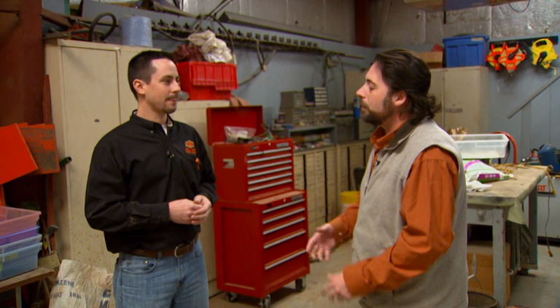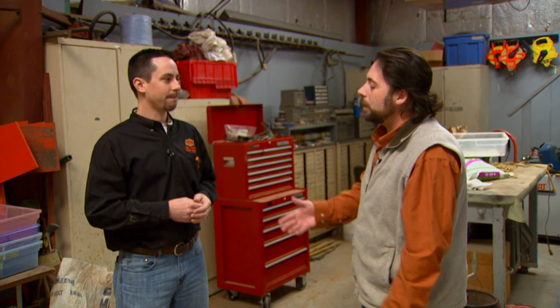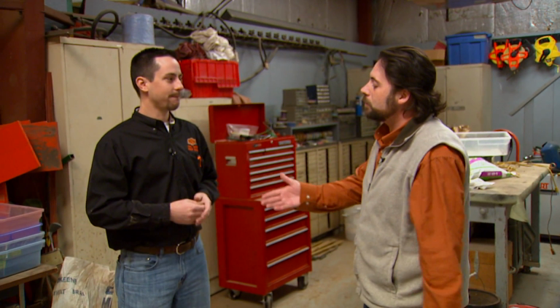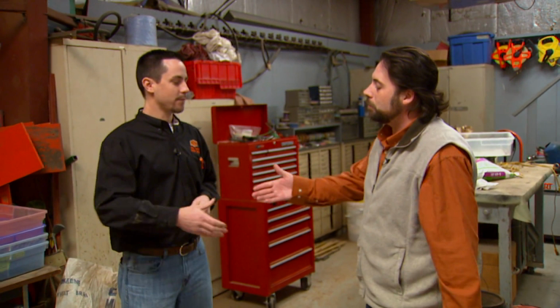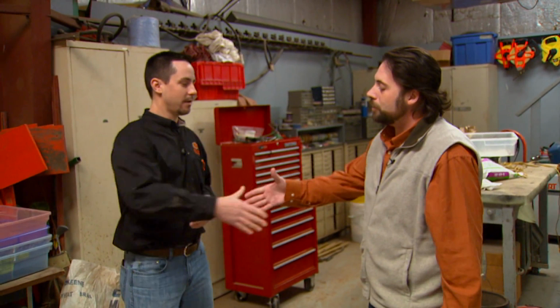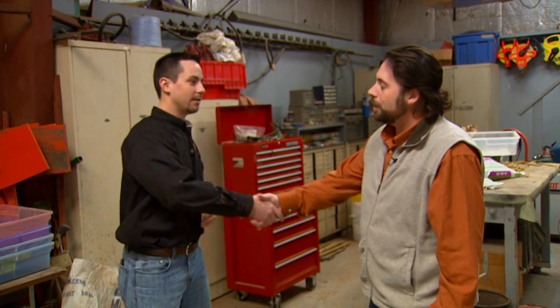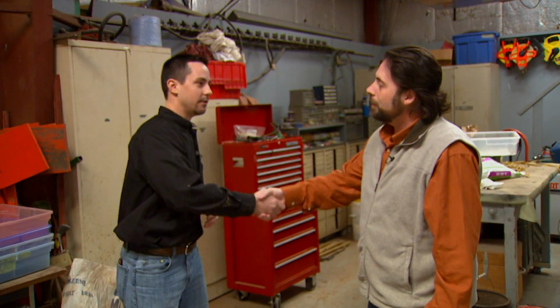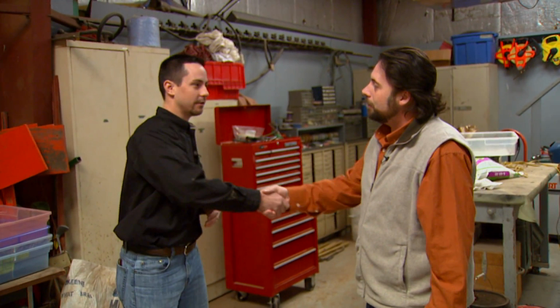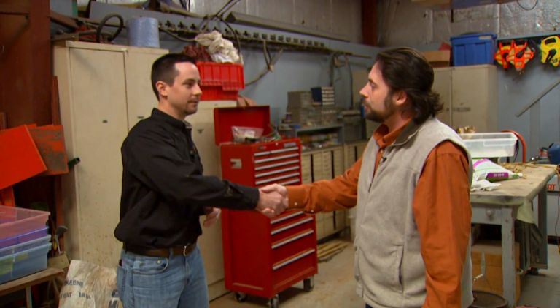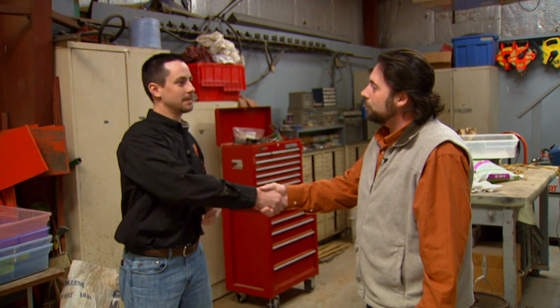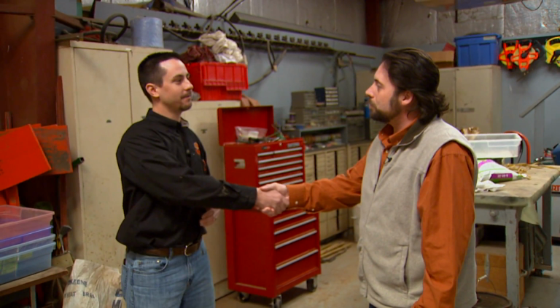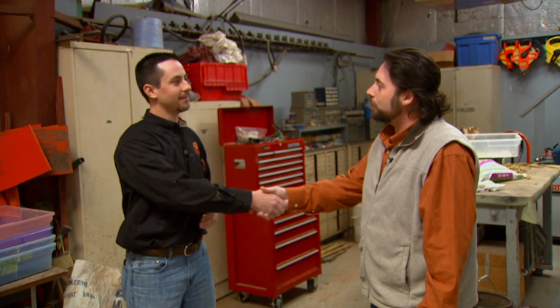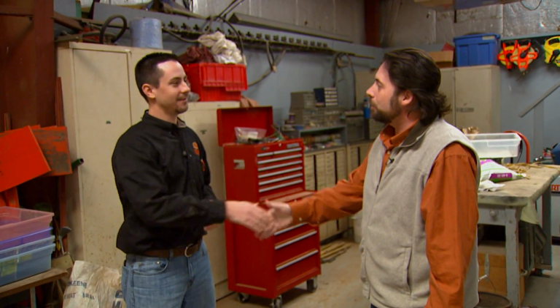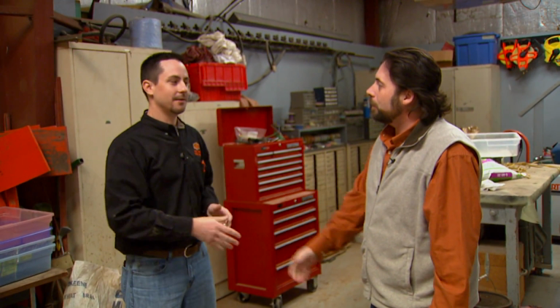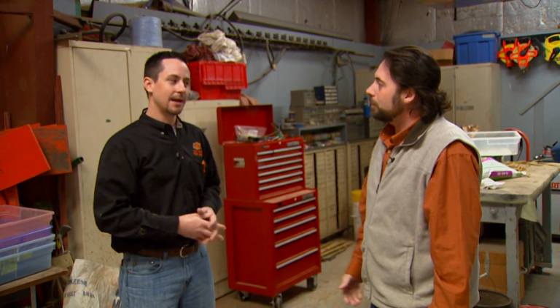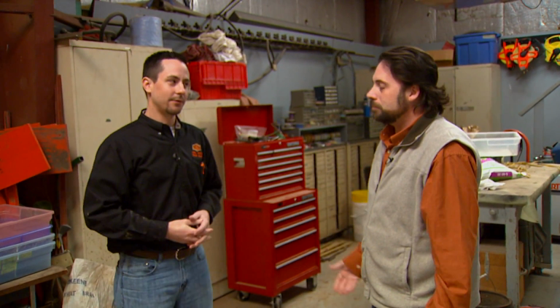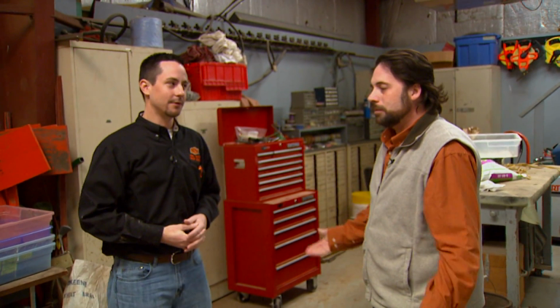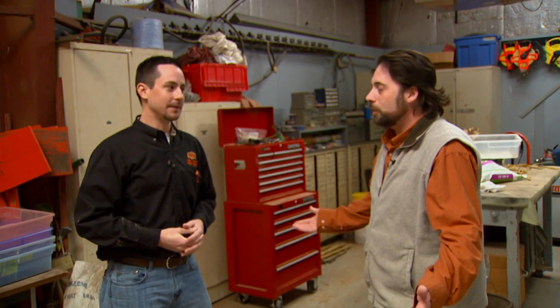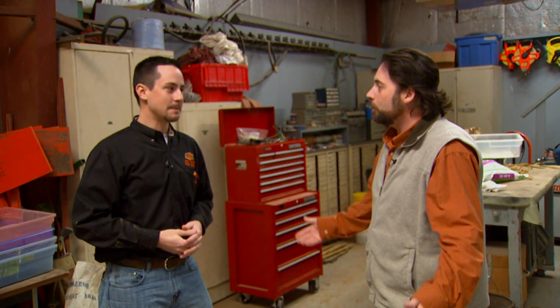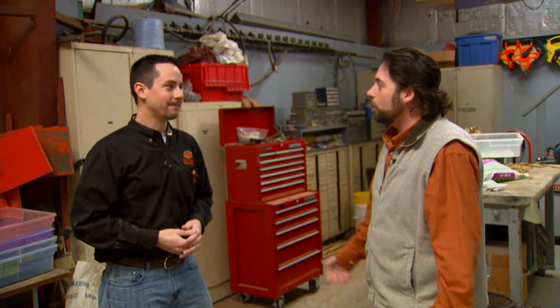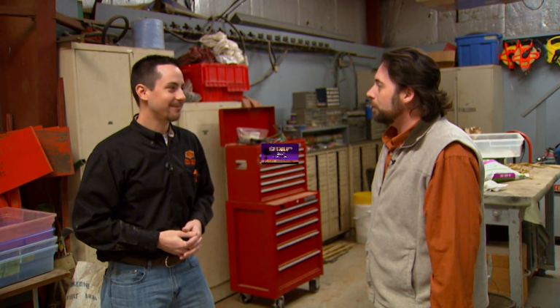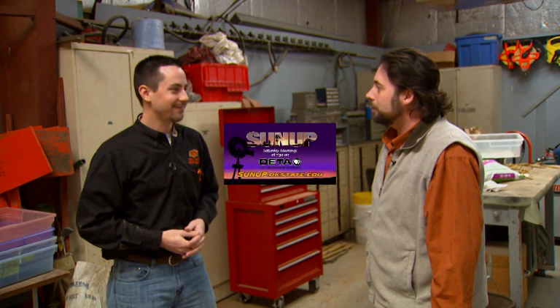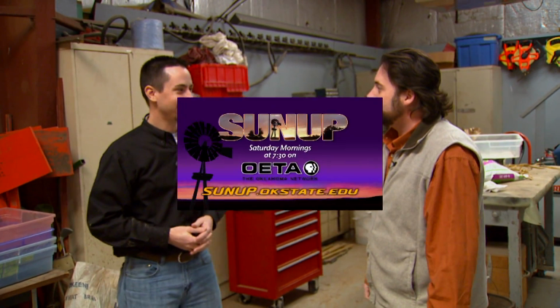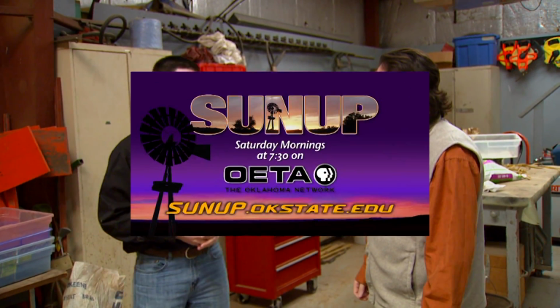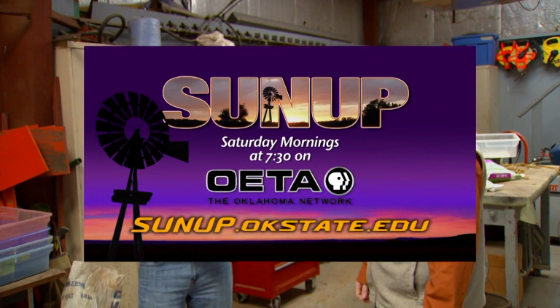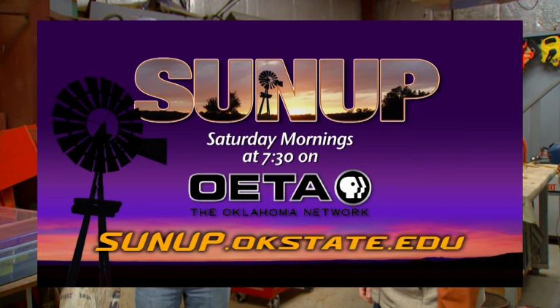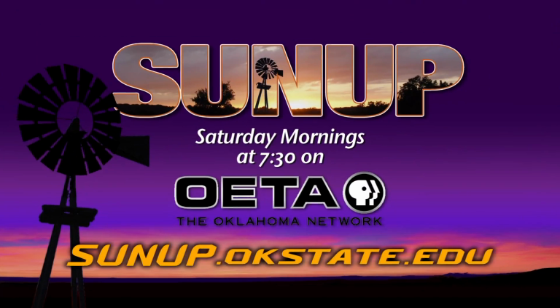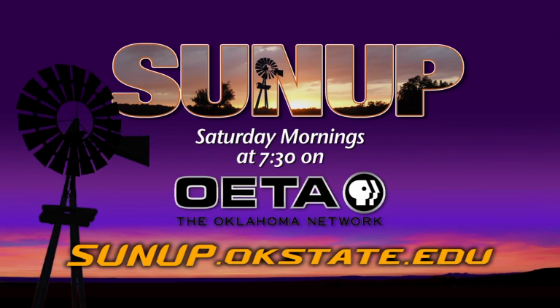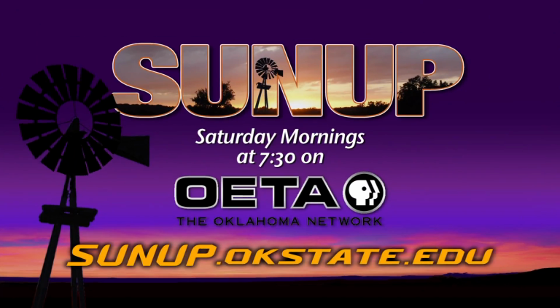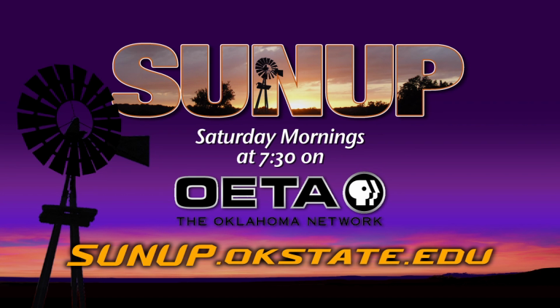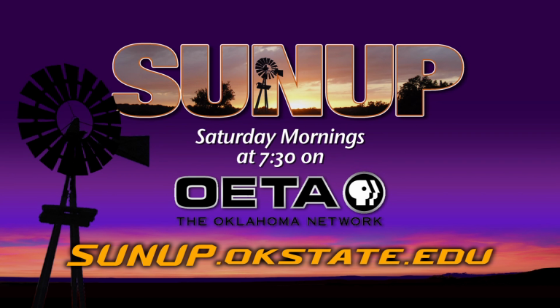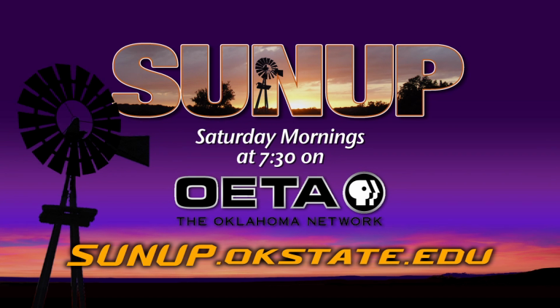Brian, thank you so much. Thank you. Let's hope for some drier weather — and a little bit warmer.